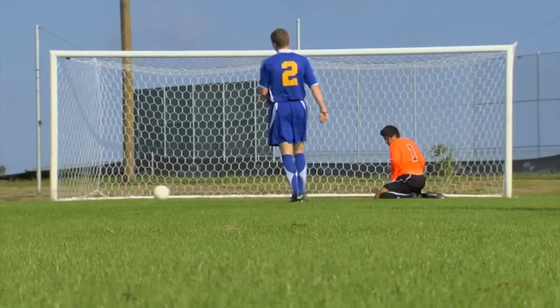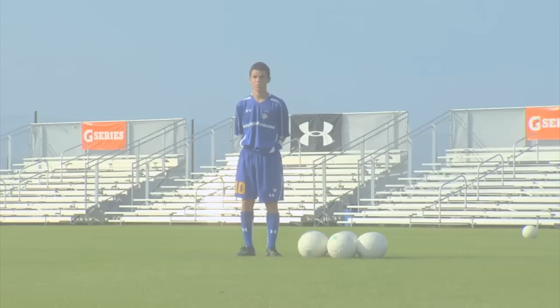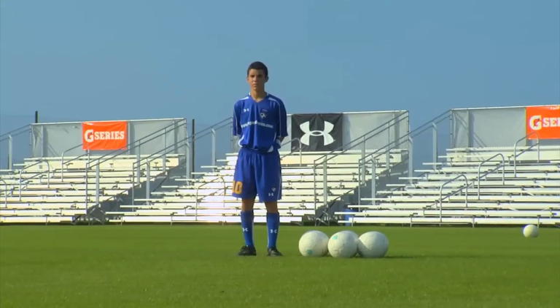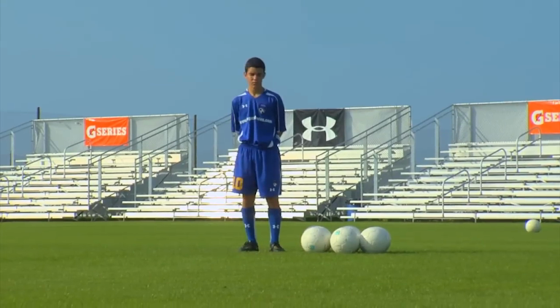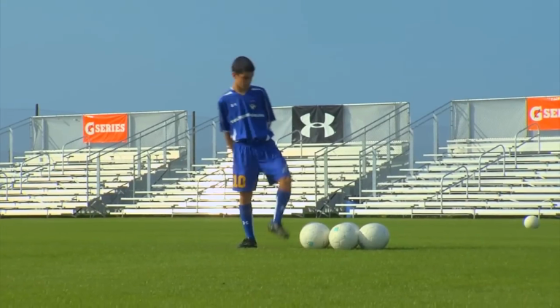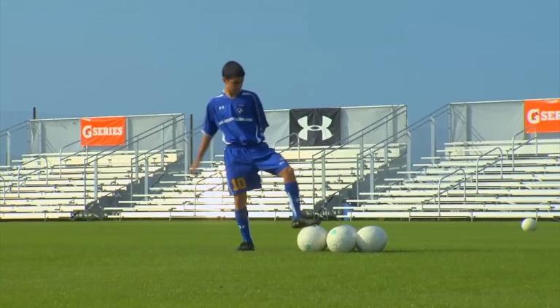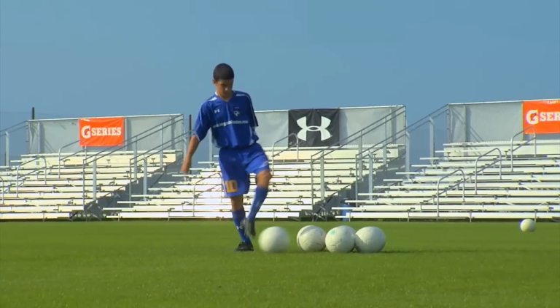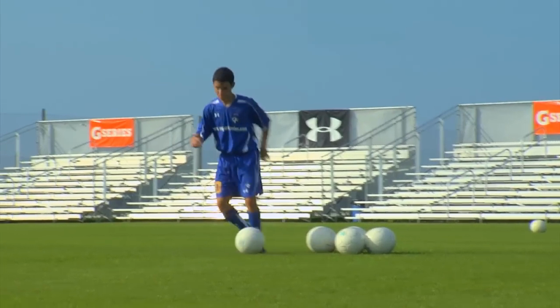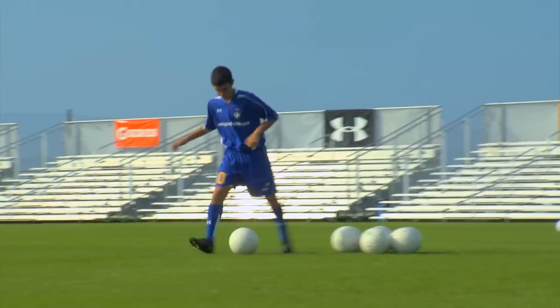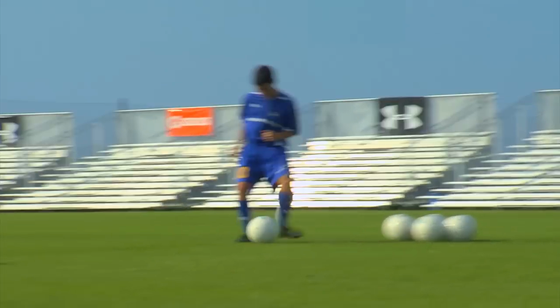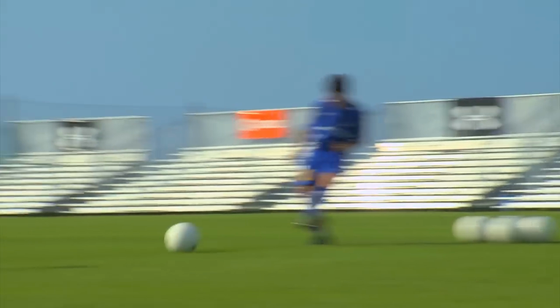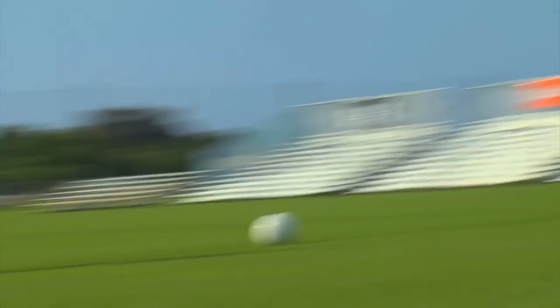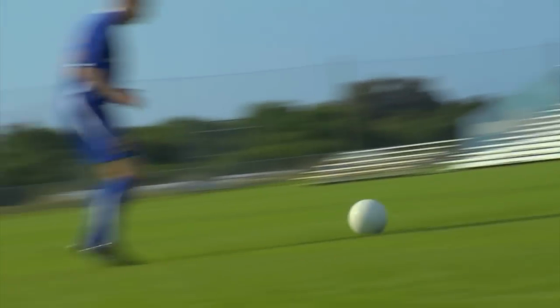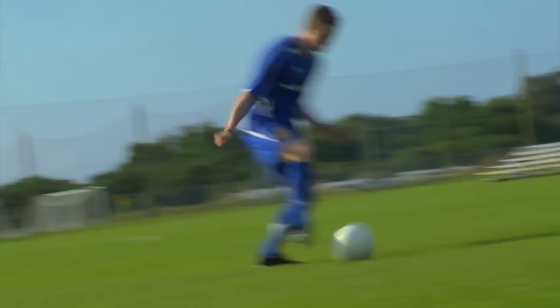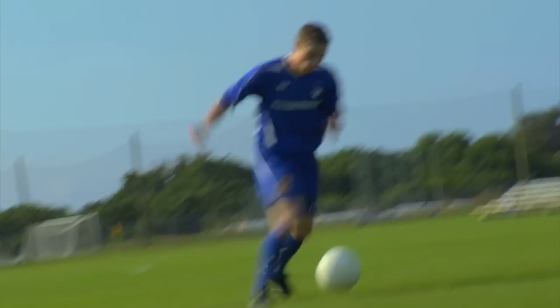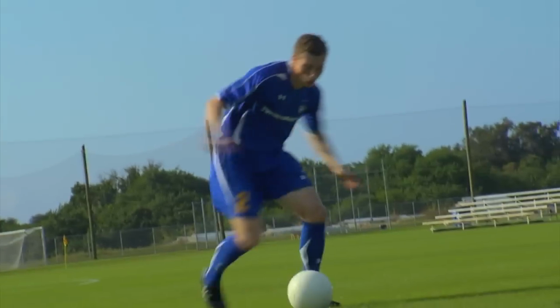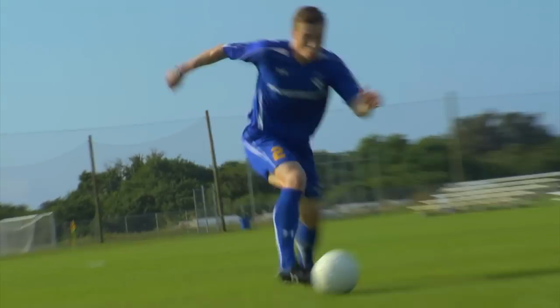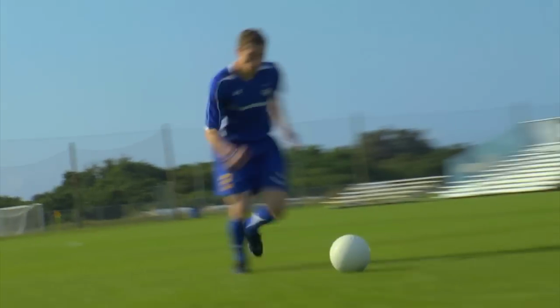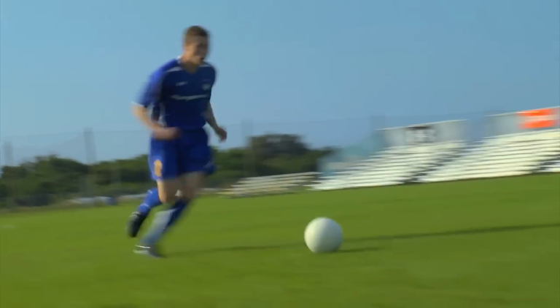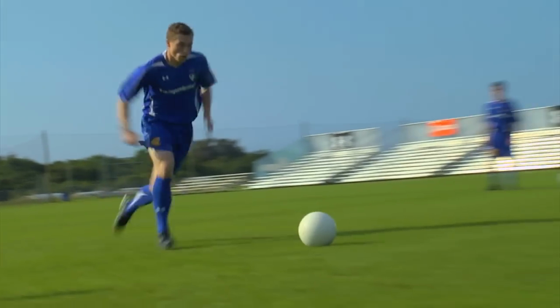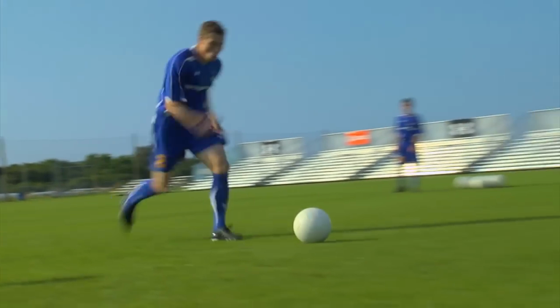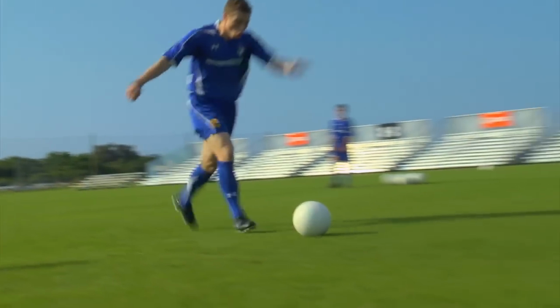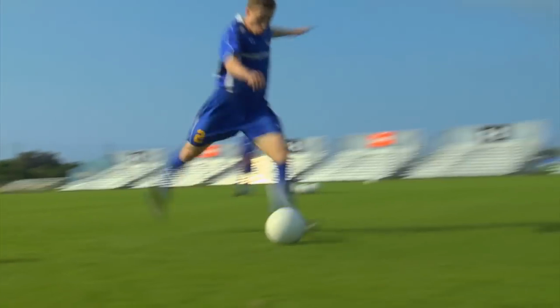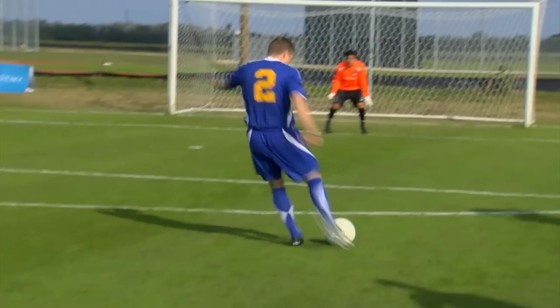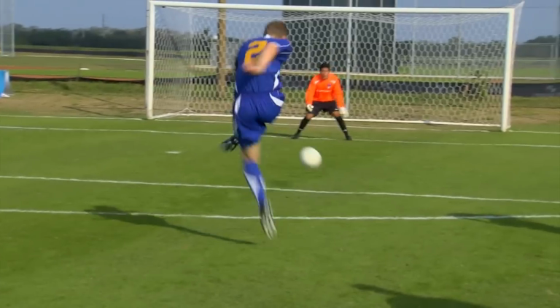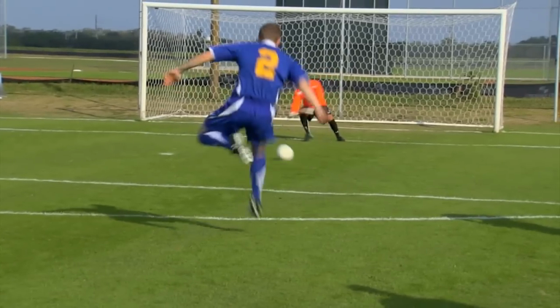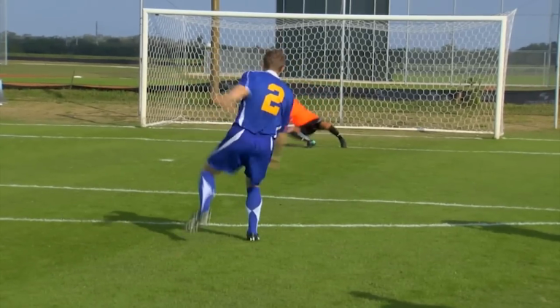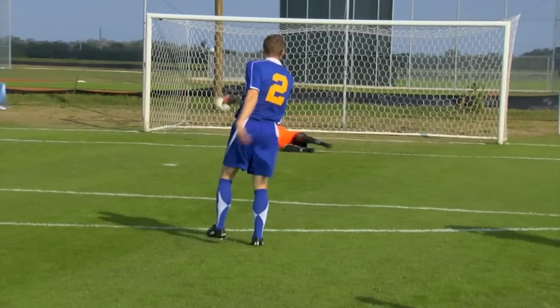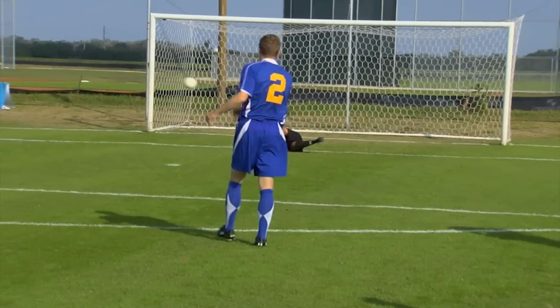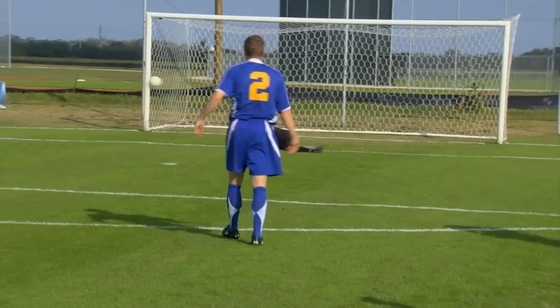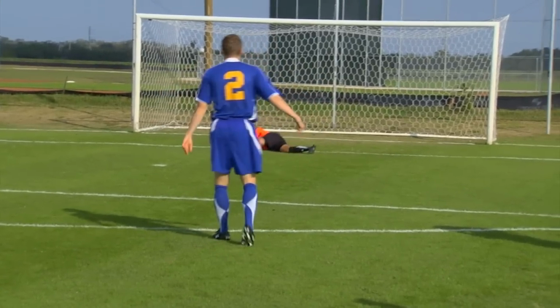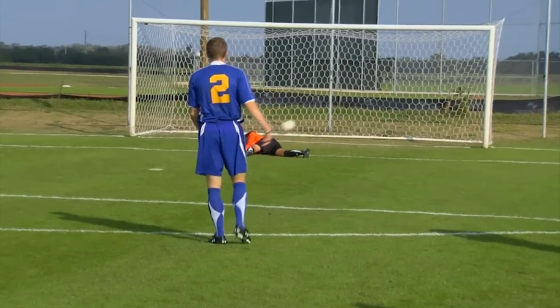Let's run through at full speed. Firm pass across, good first touch, game speed dribbling, clean strike, good hit.